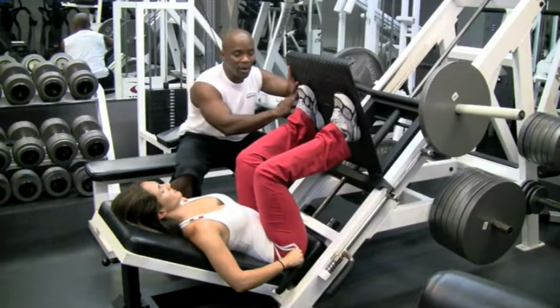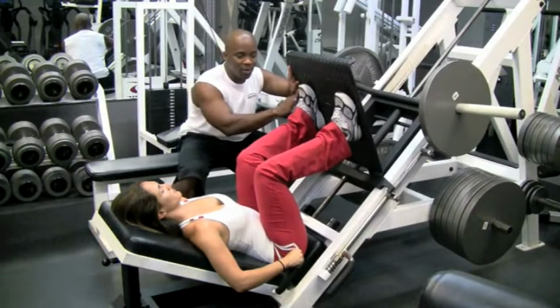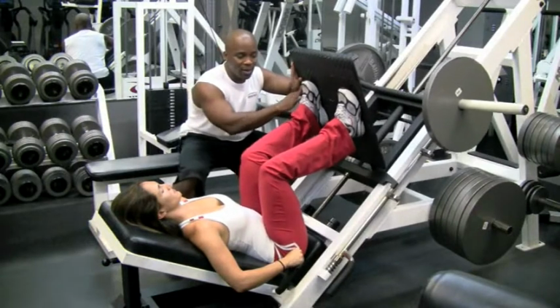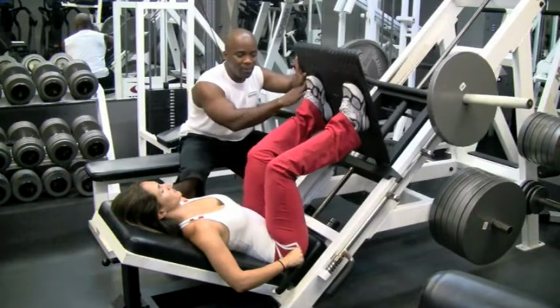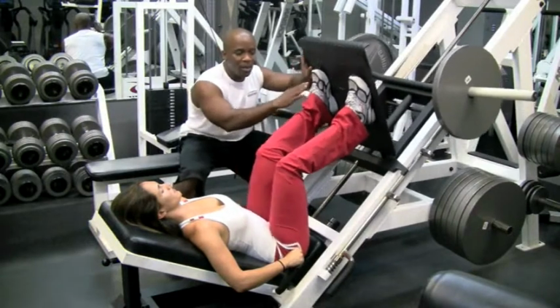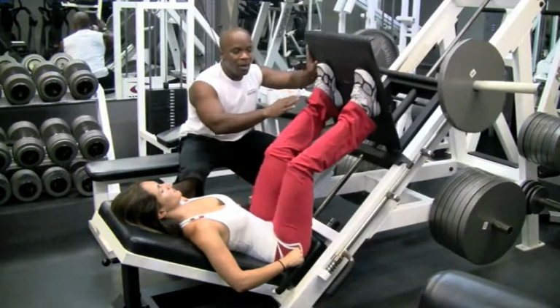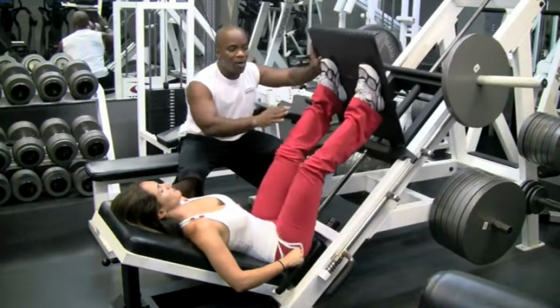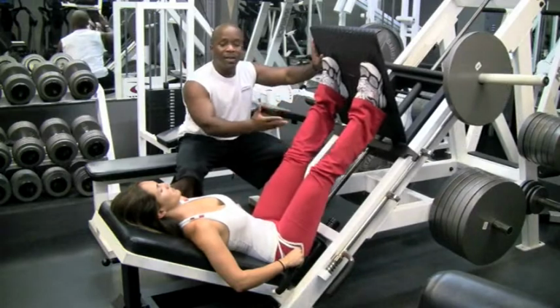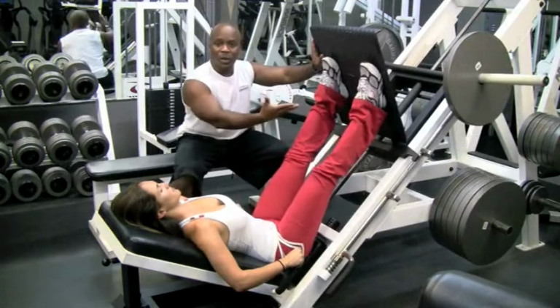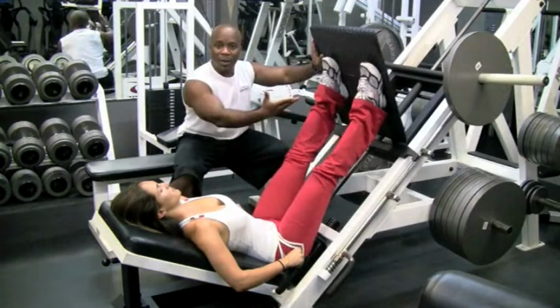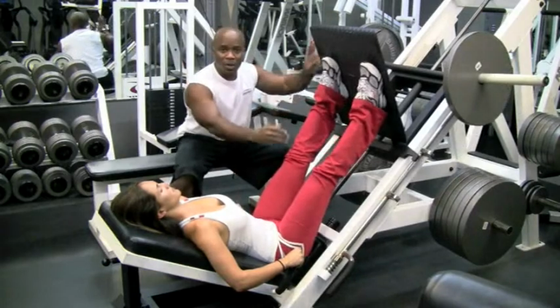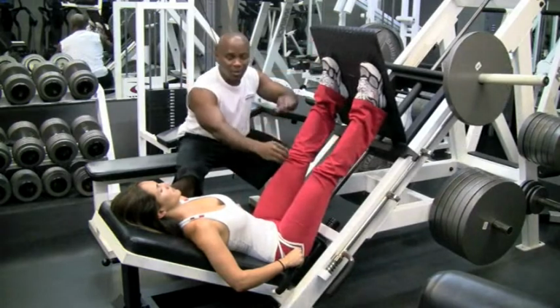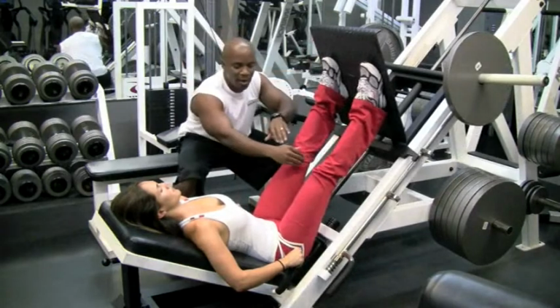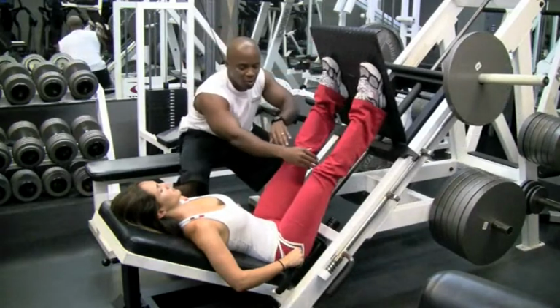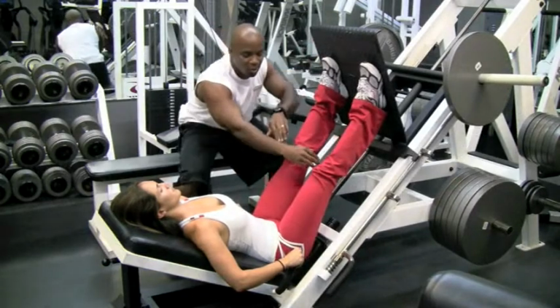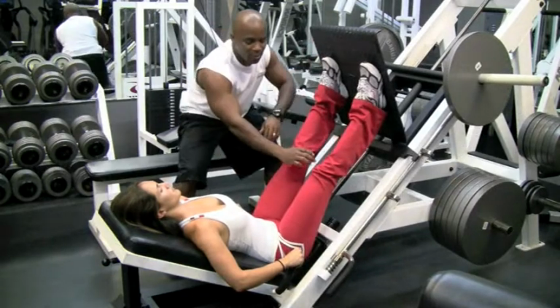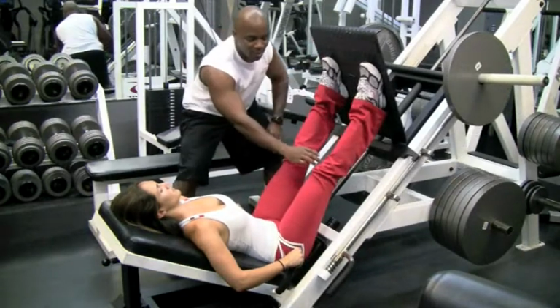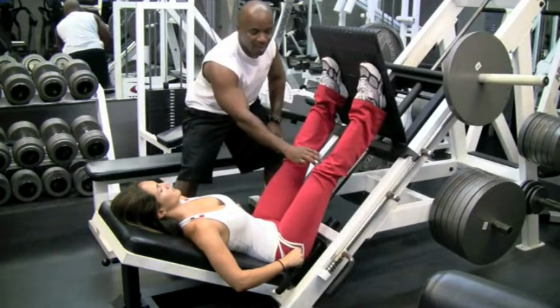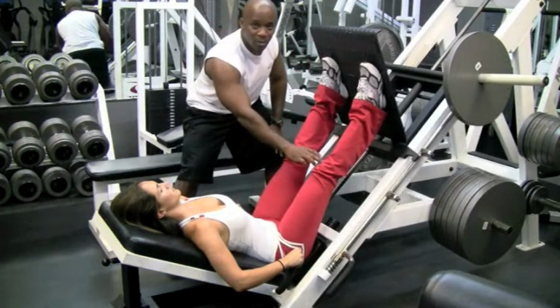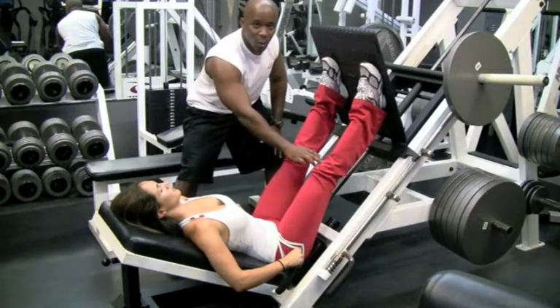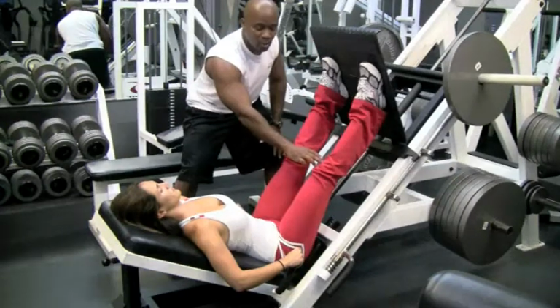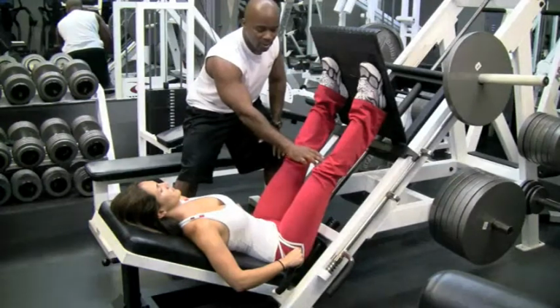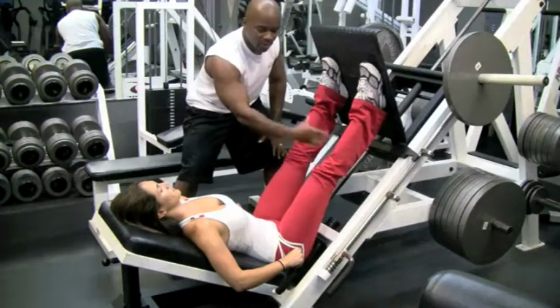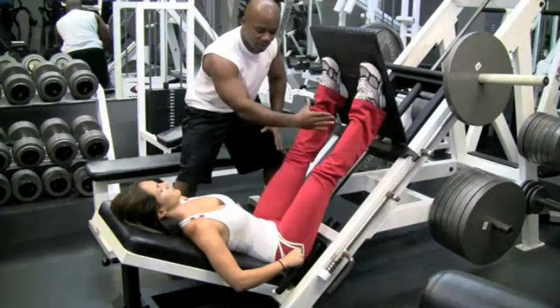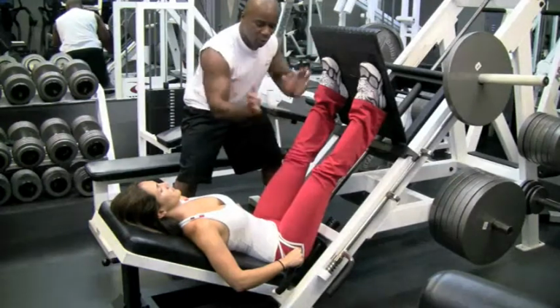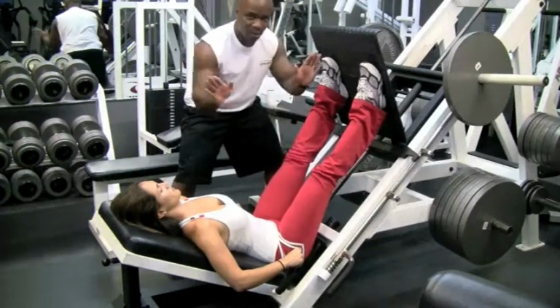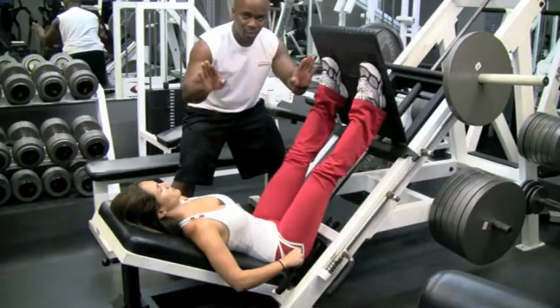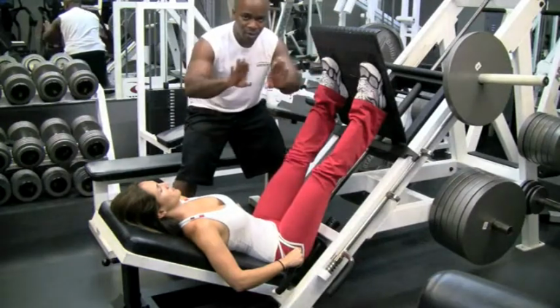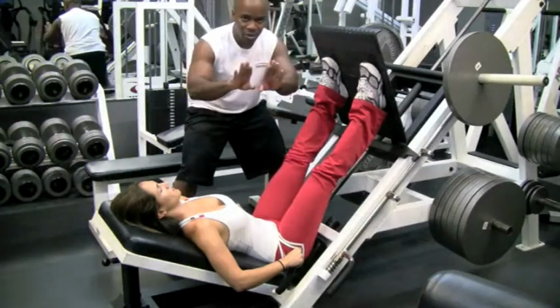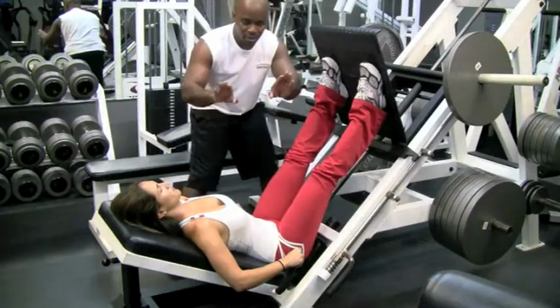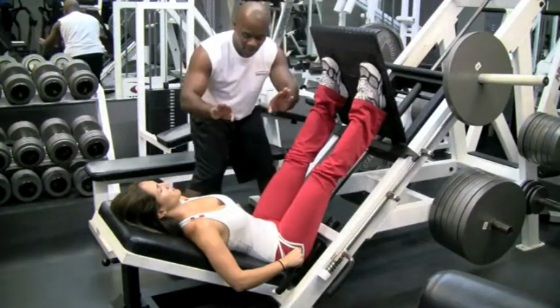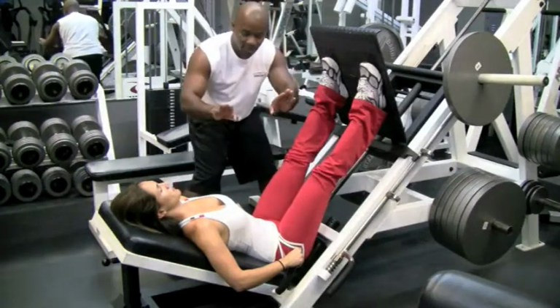So go ahead and press it up. When you come down, you want to keep your legs open. Don't let your knees come in.